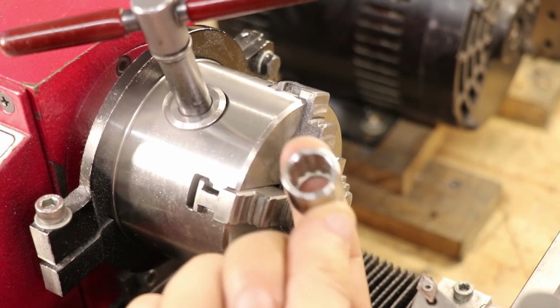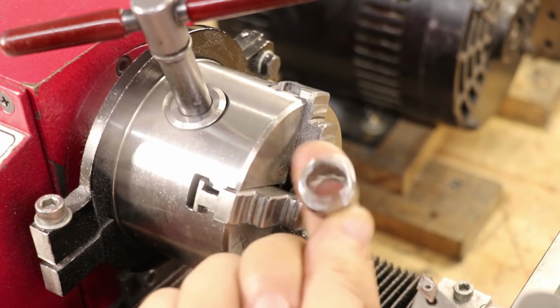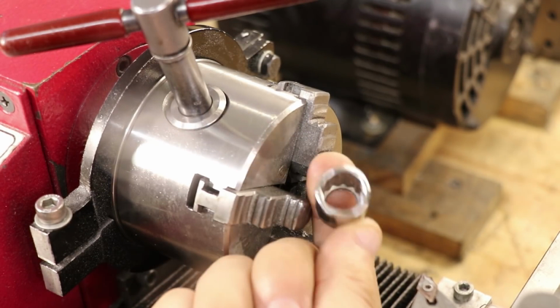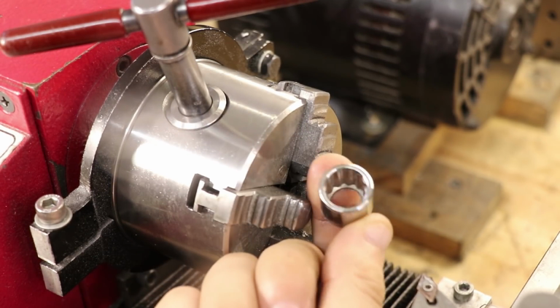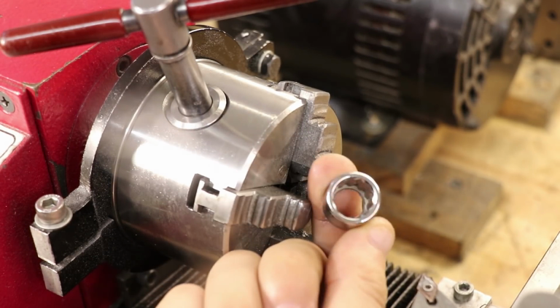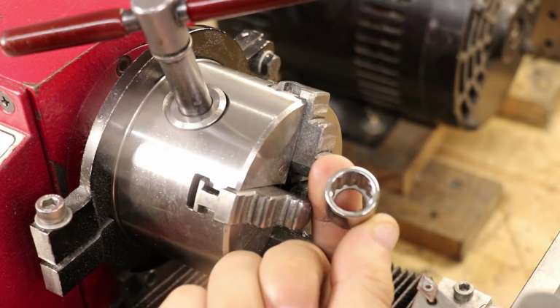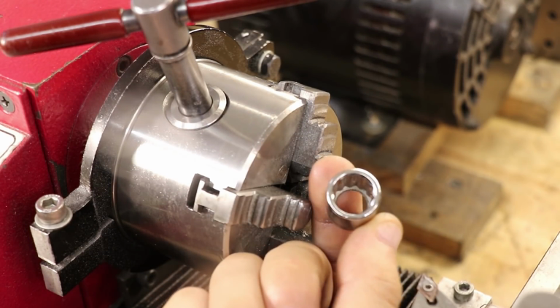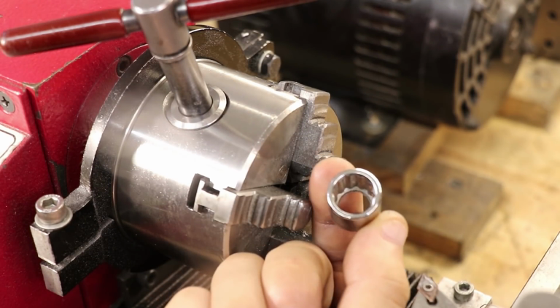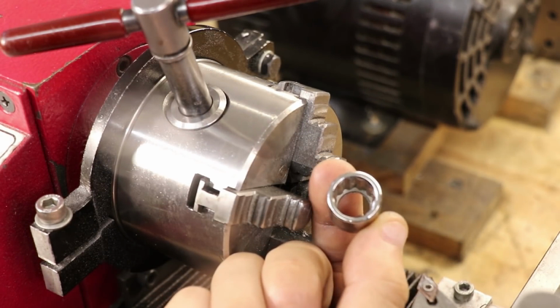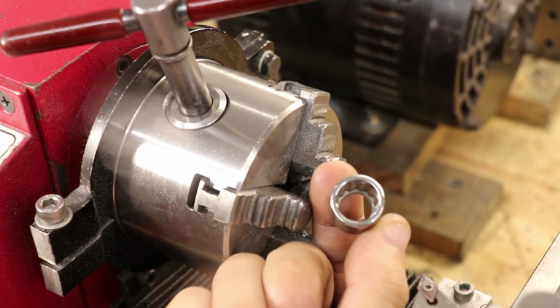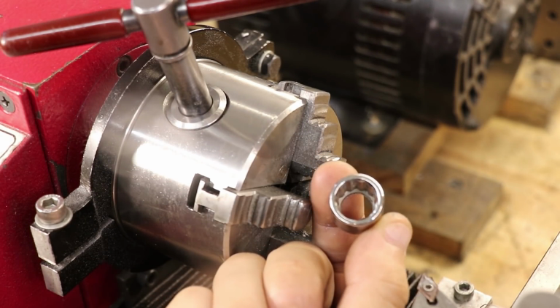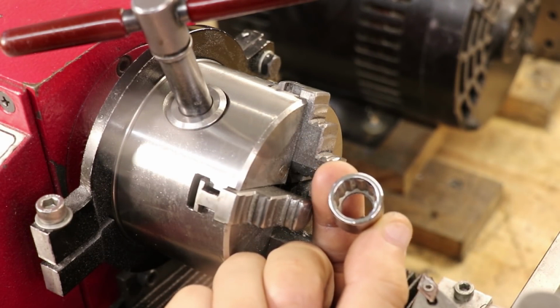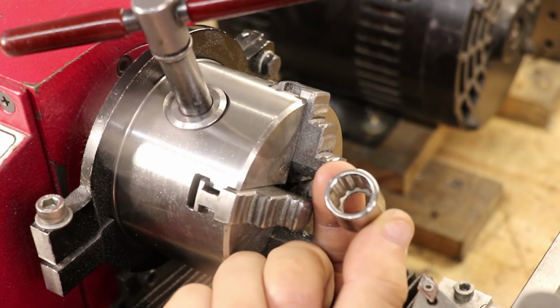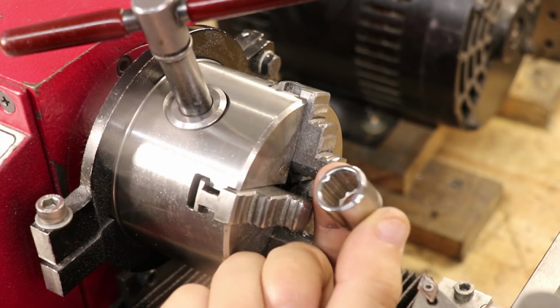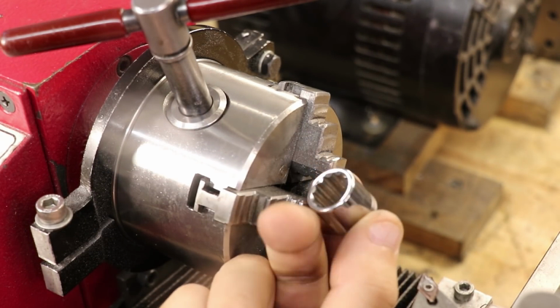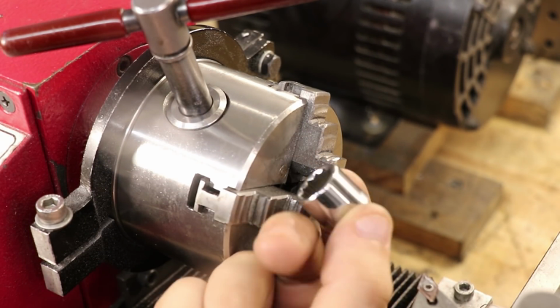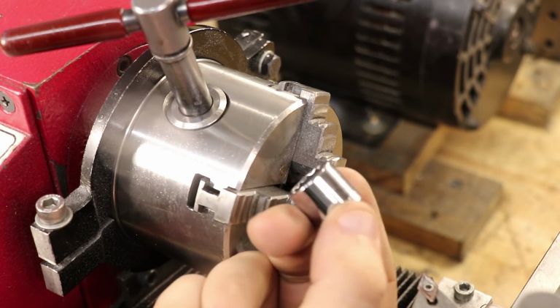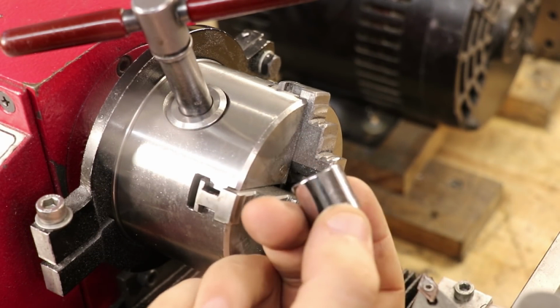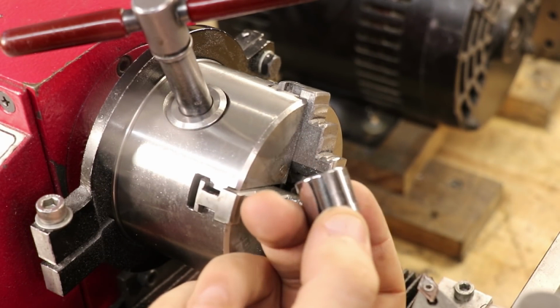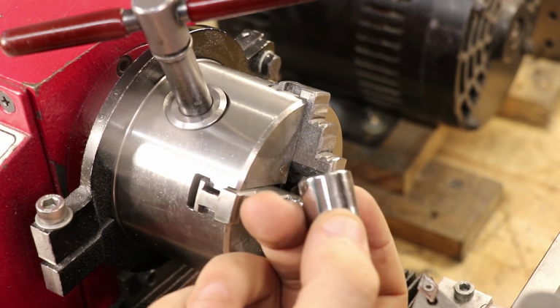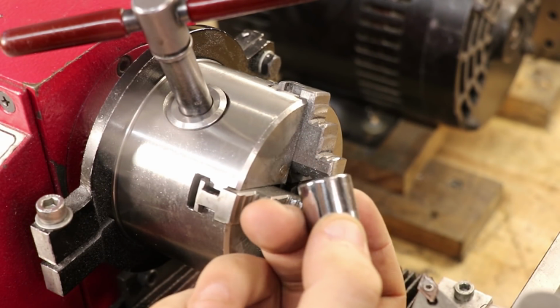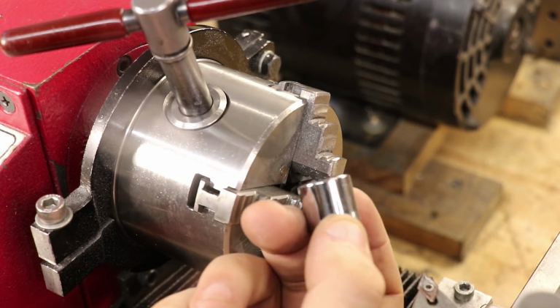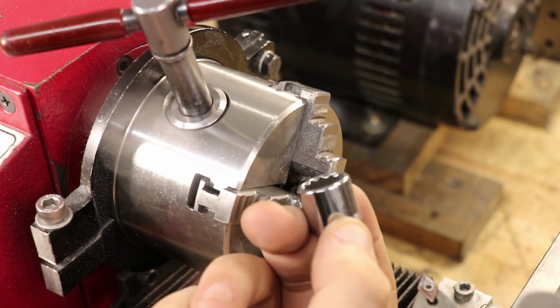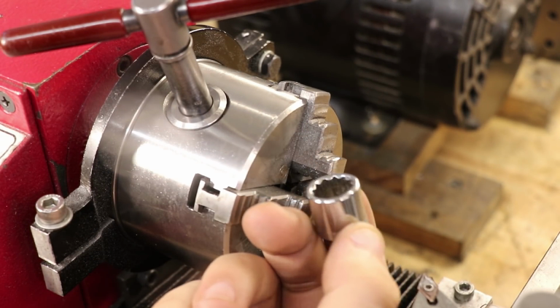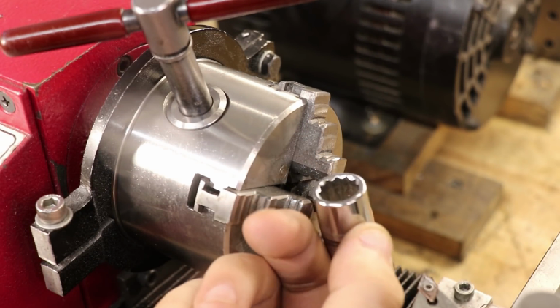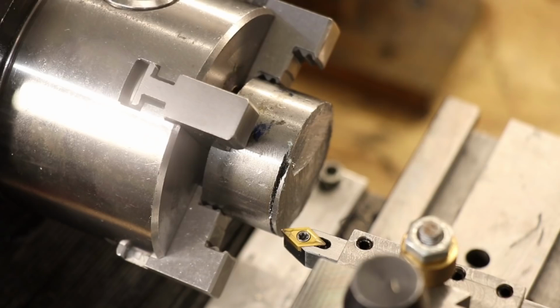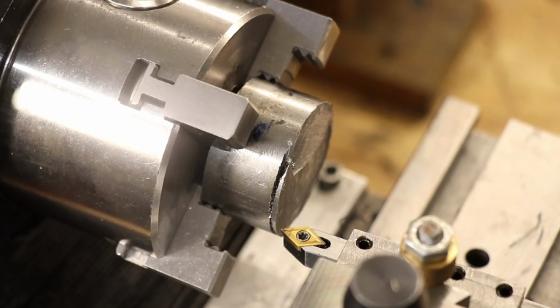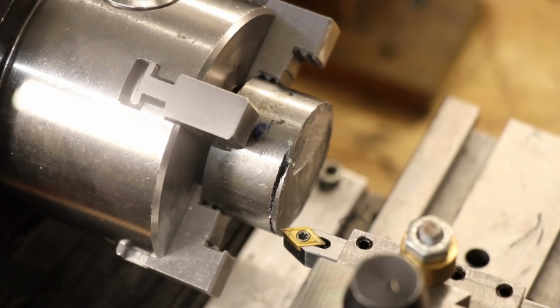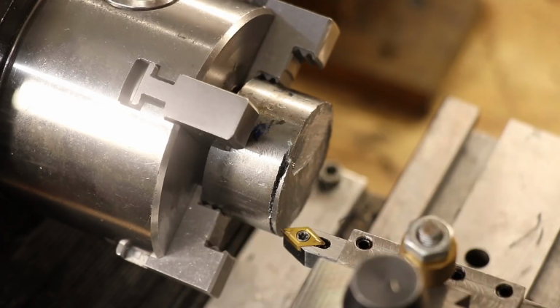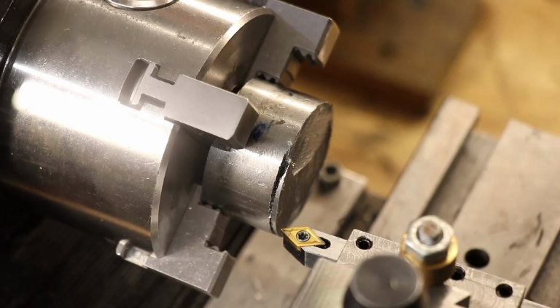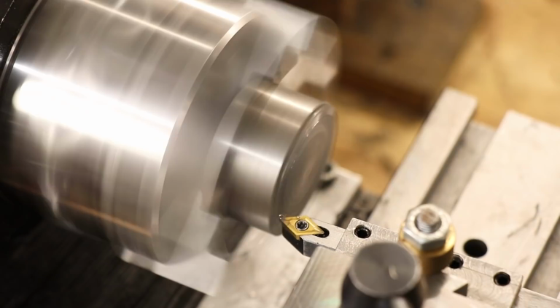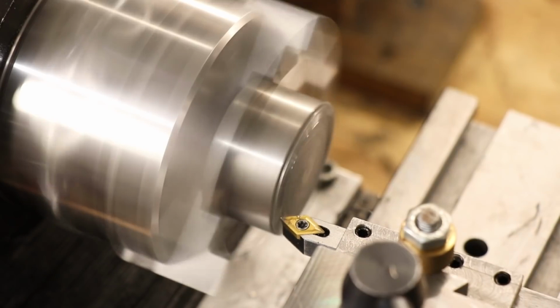With the socket done, I'll now clean up the steel and then I'll bore out a hole for a press fit.